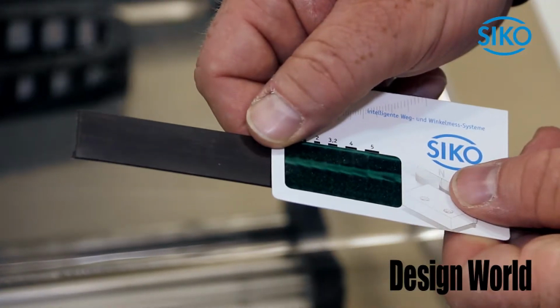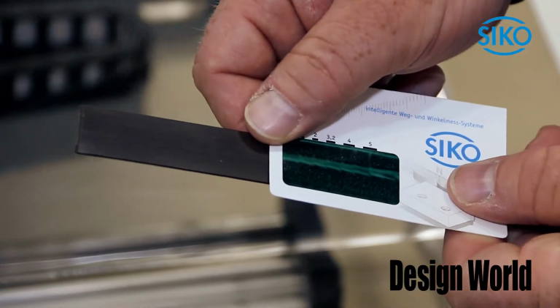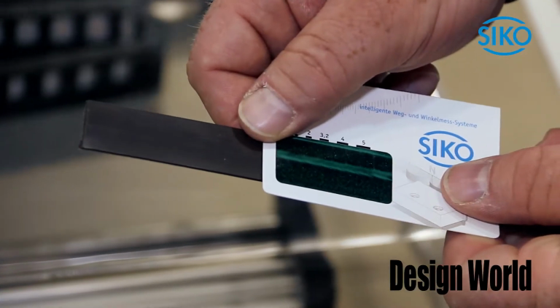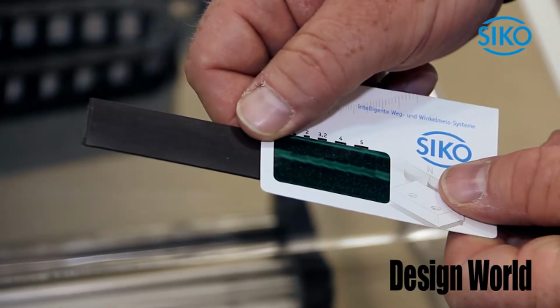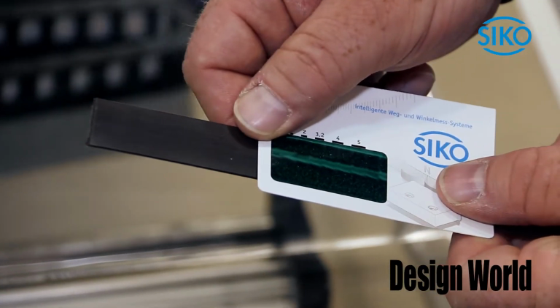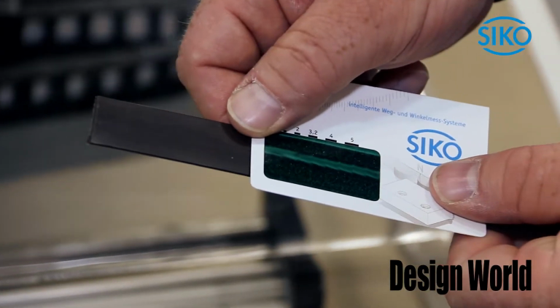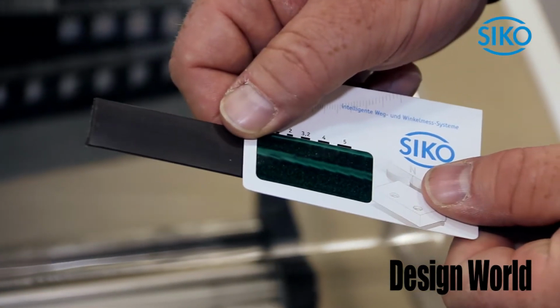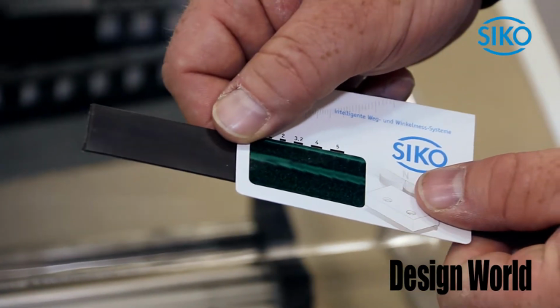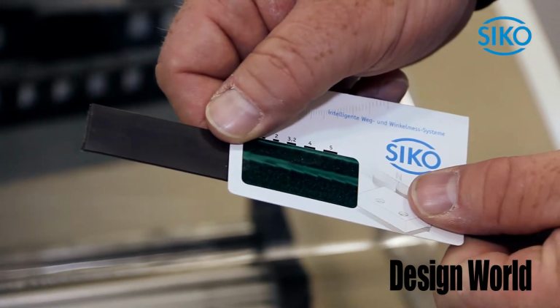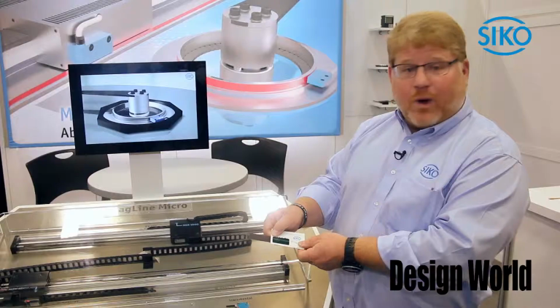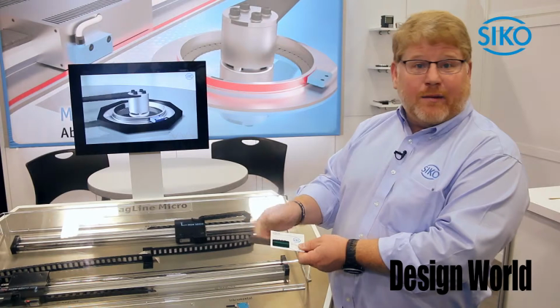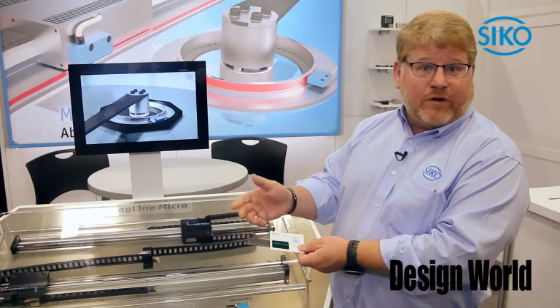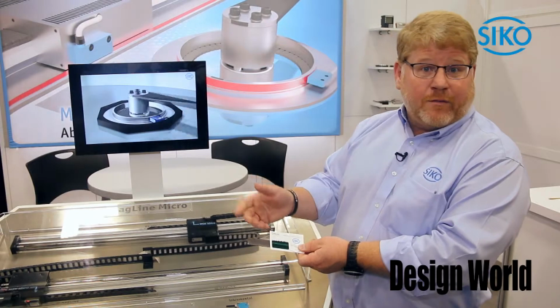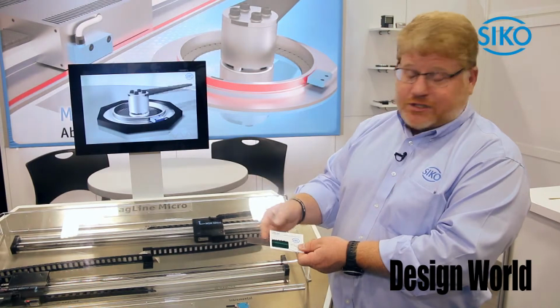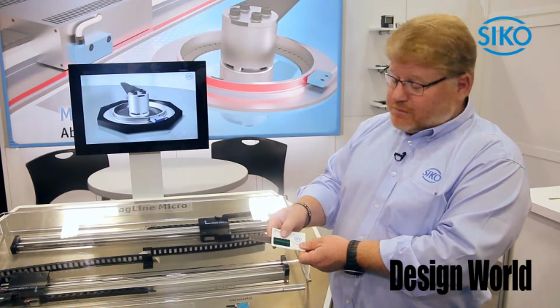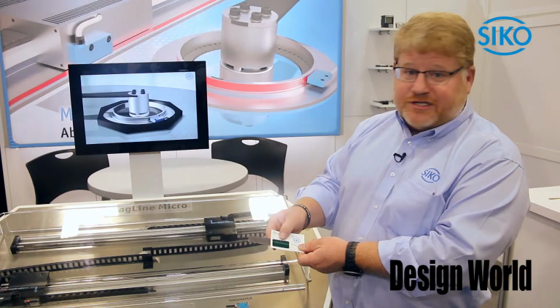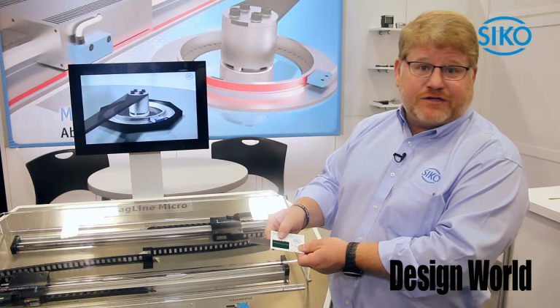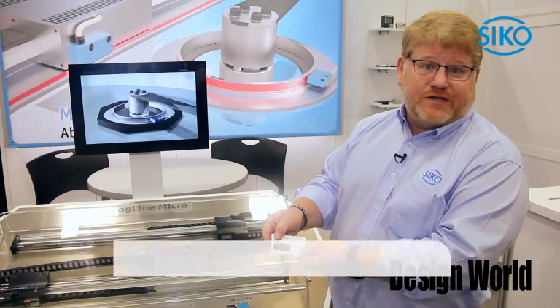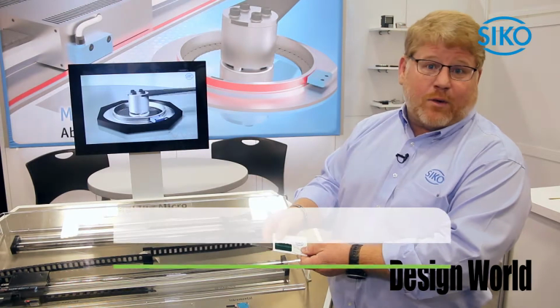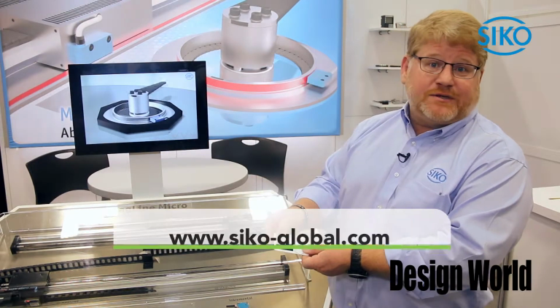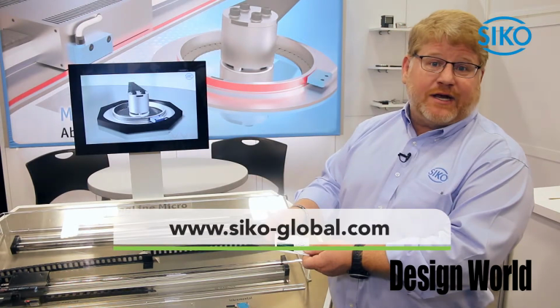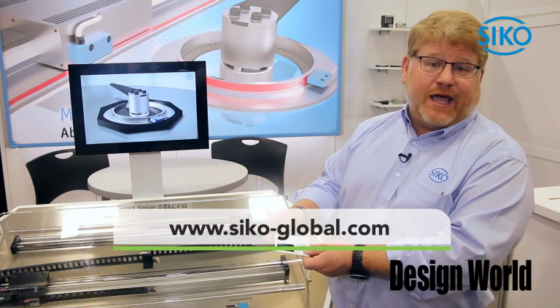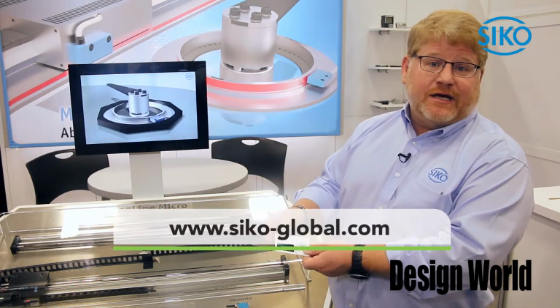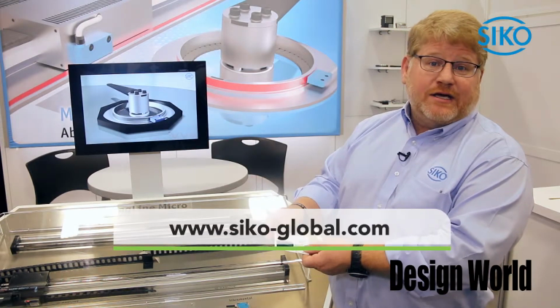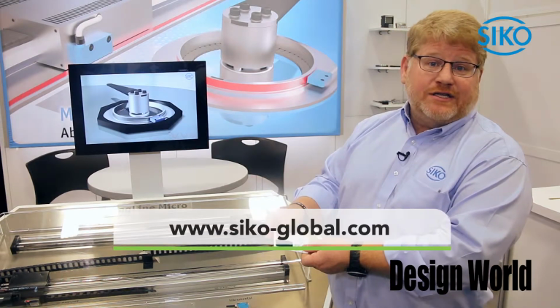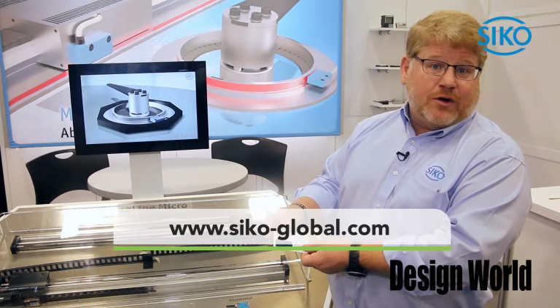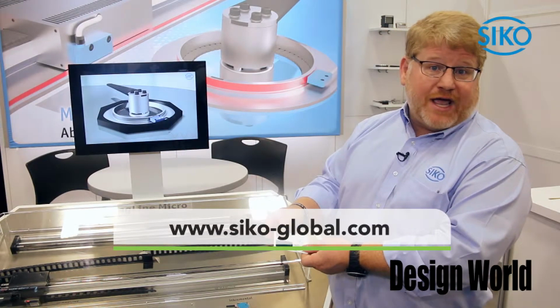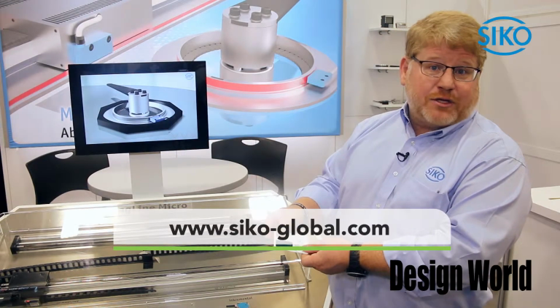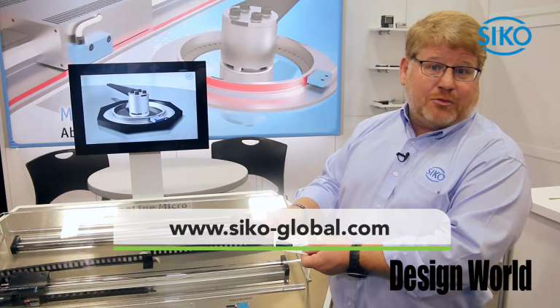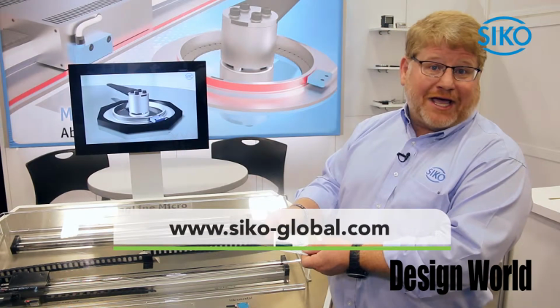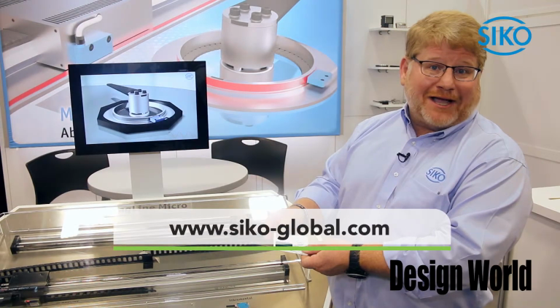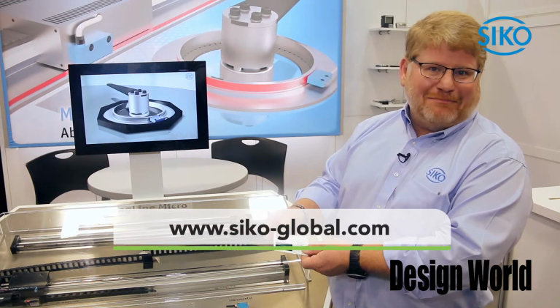Thanks very much for visiting with us today. If you want any more information, please visit our website at seco-global.com.